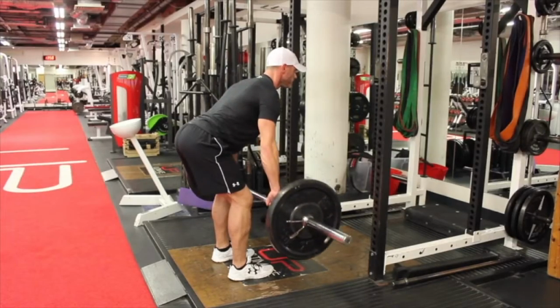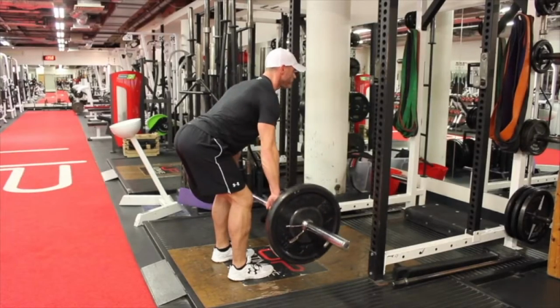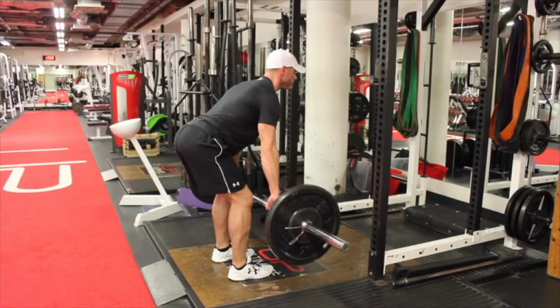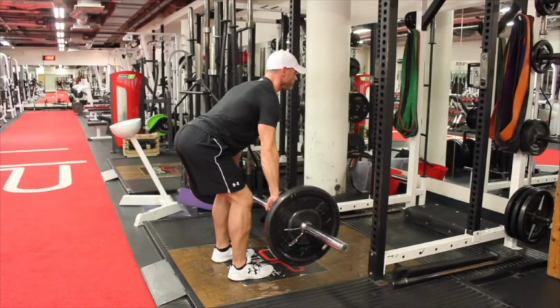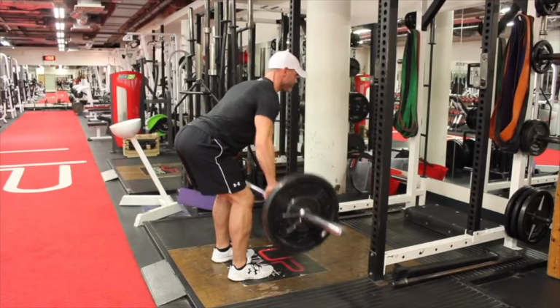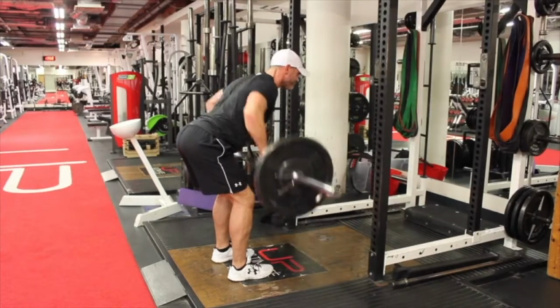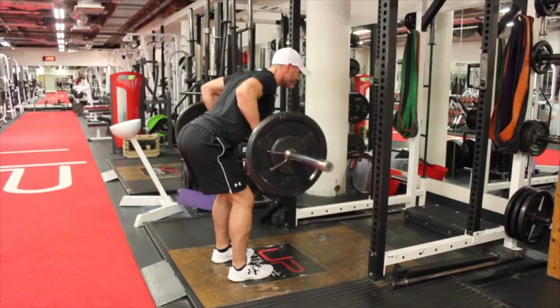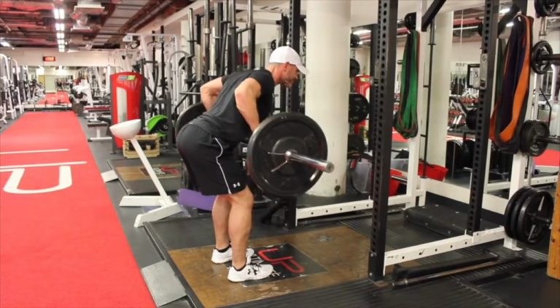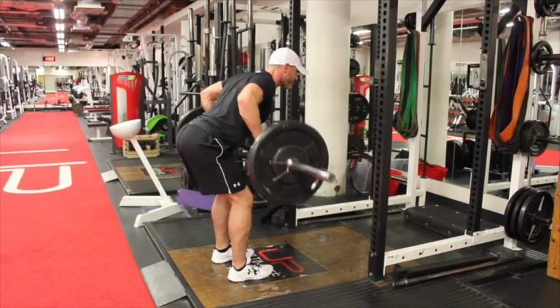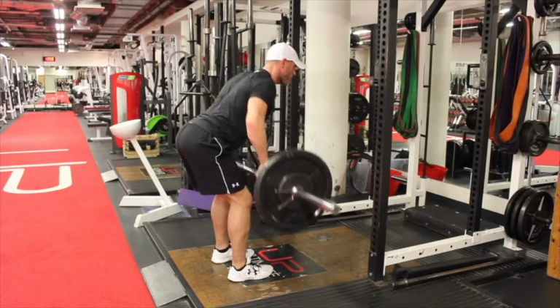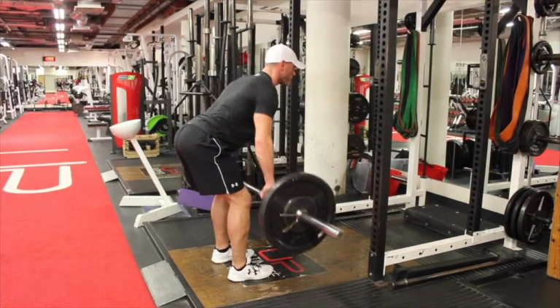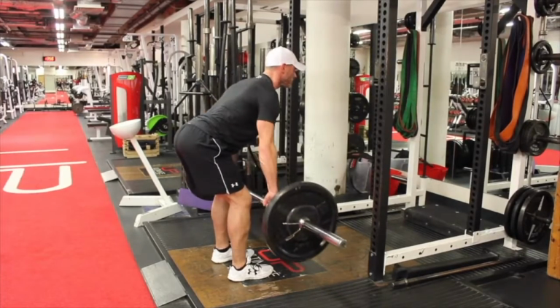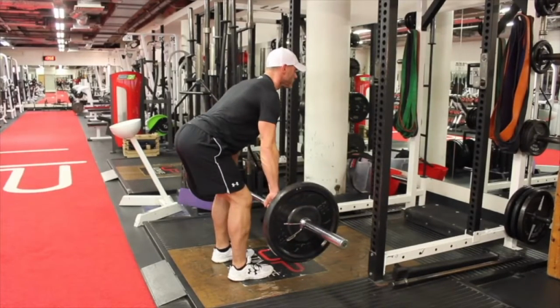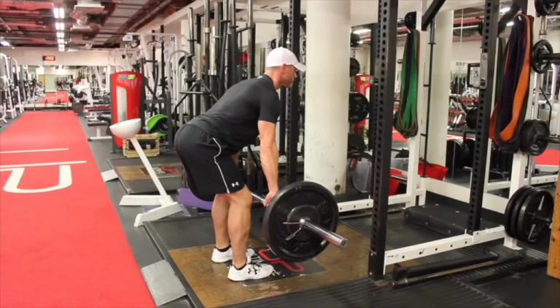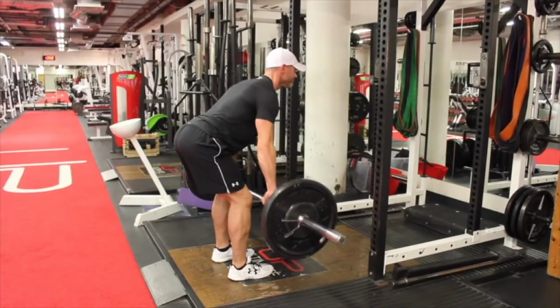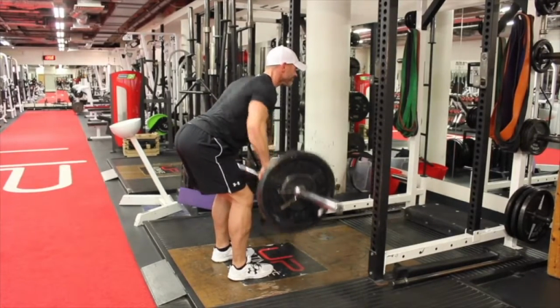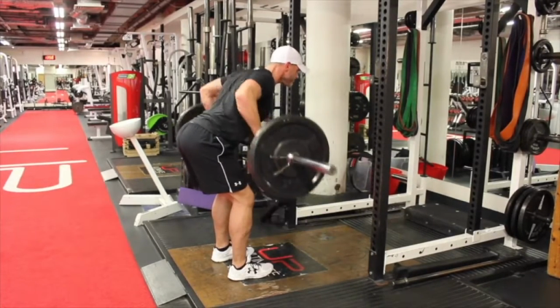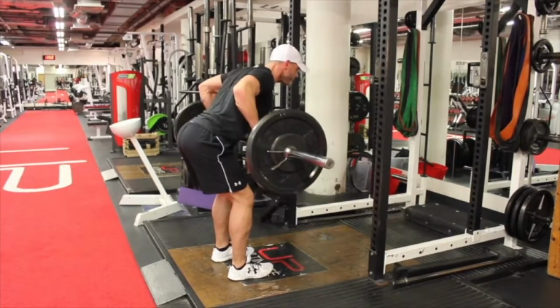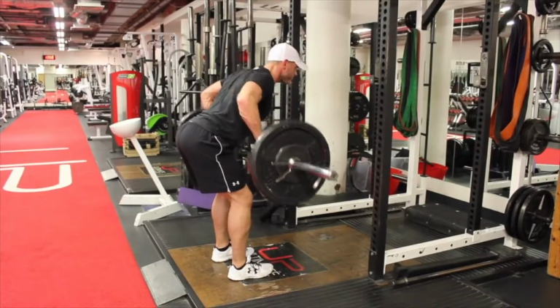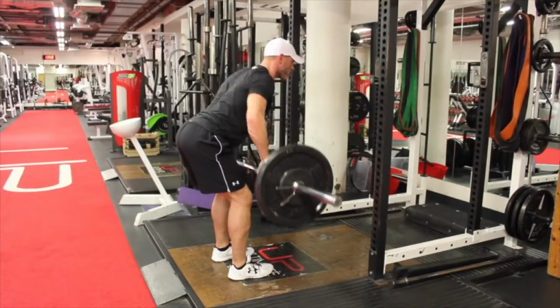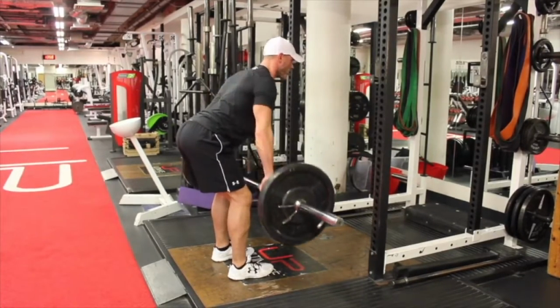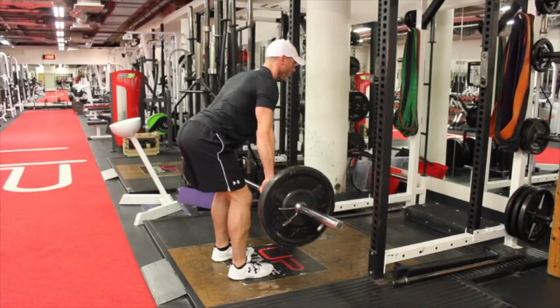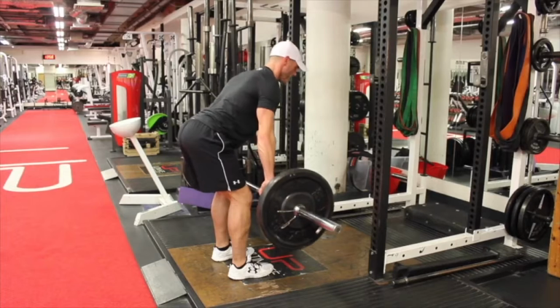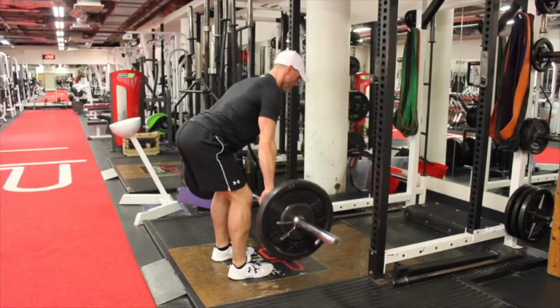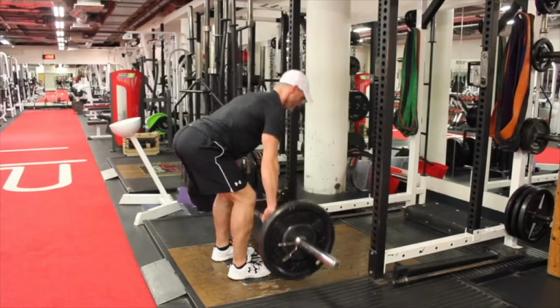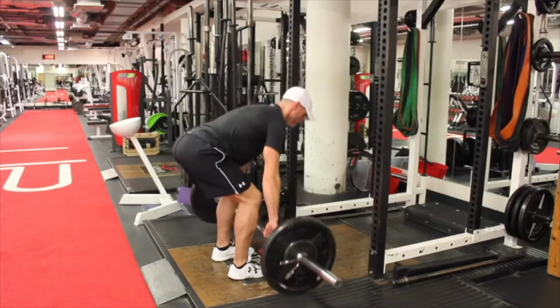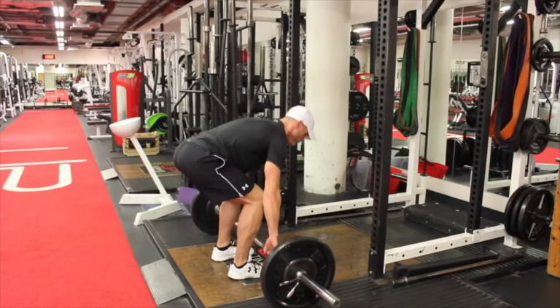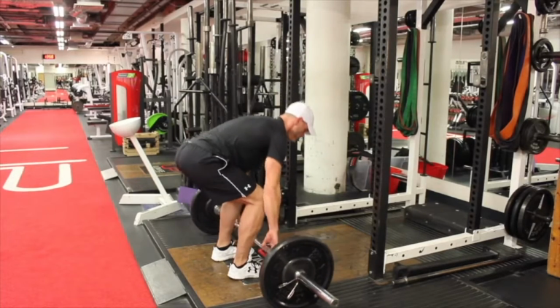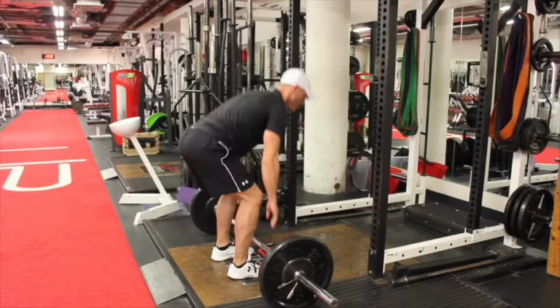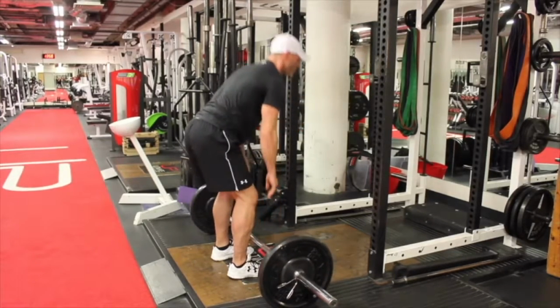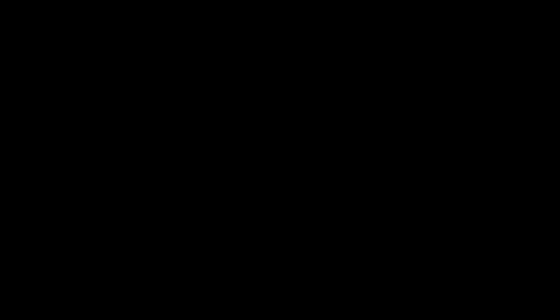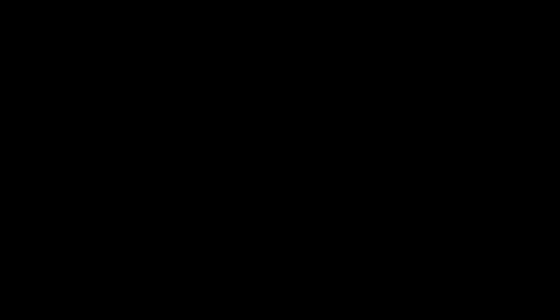Your back should be strong enough based on the previous exercises to maintain this position. If not, then you can do this chest supported.